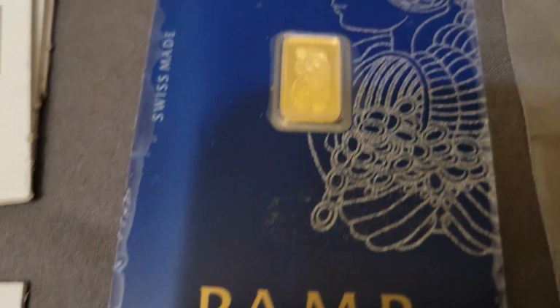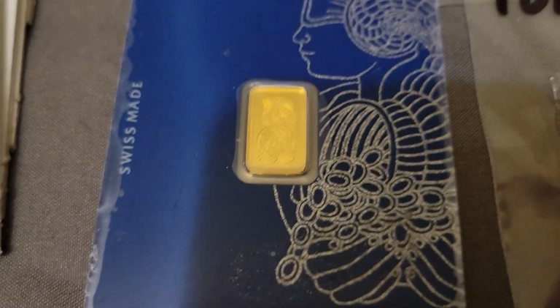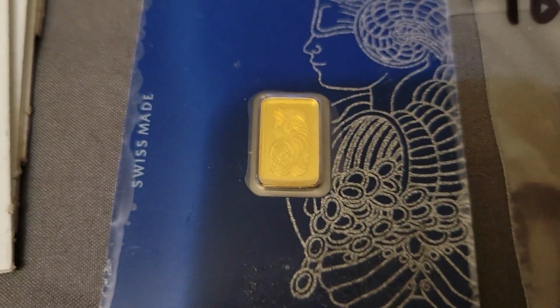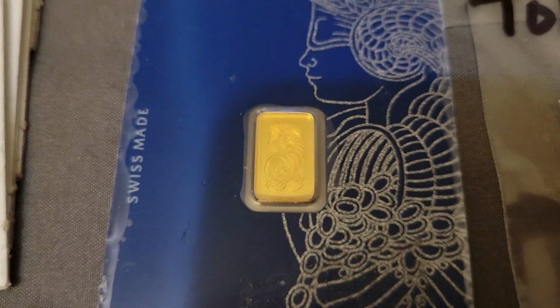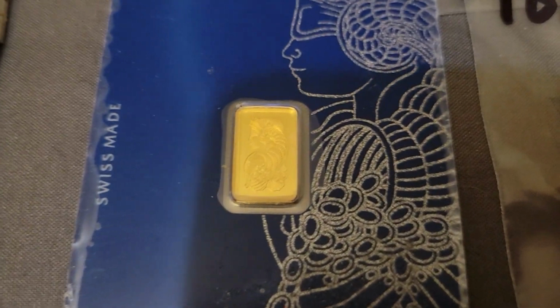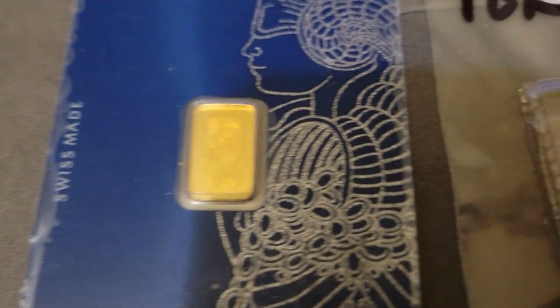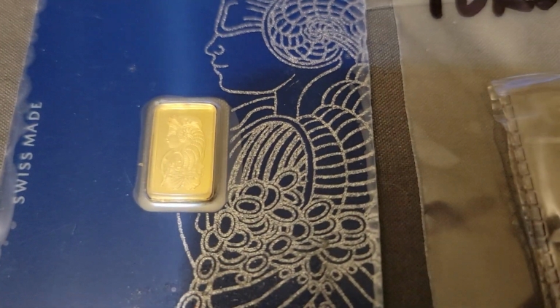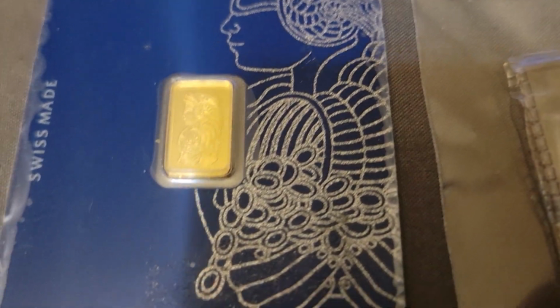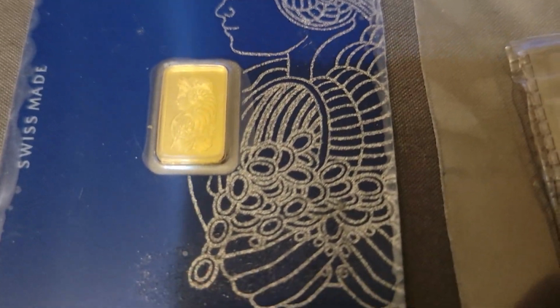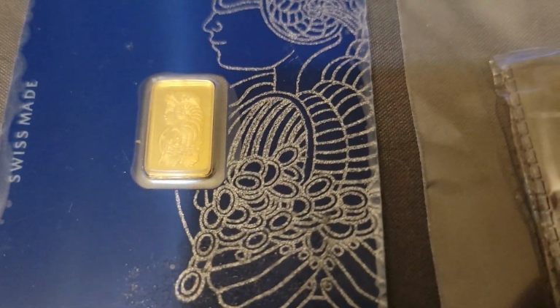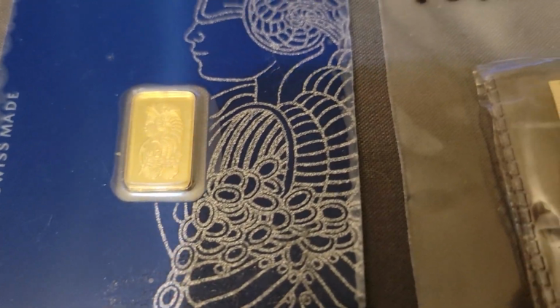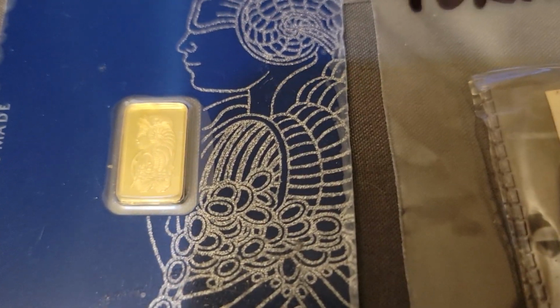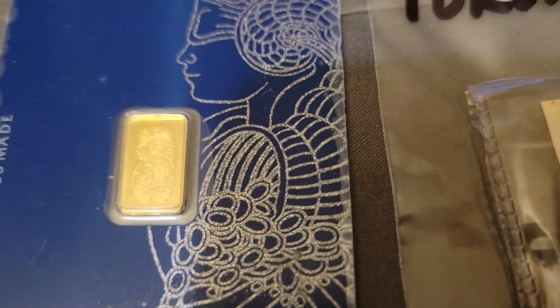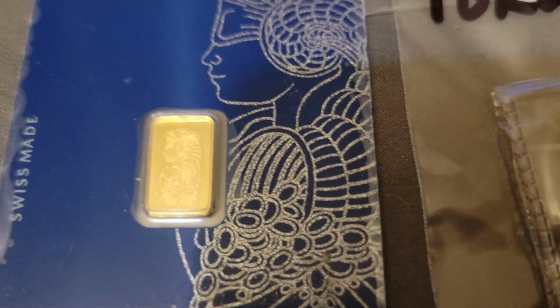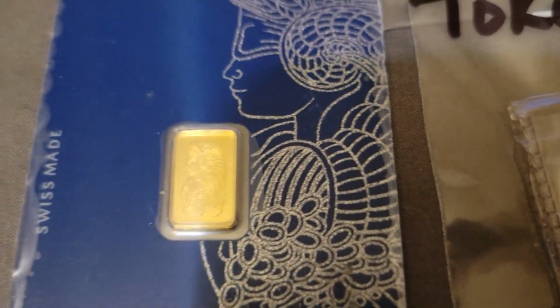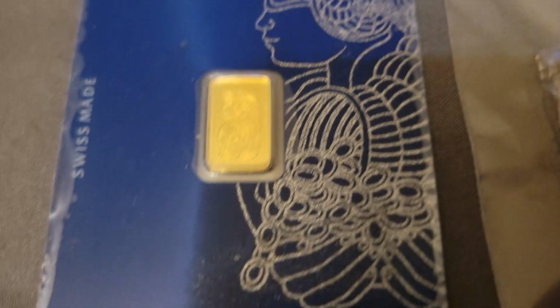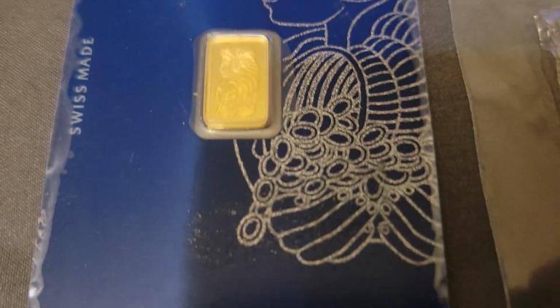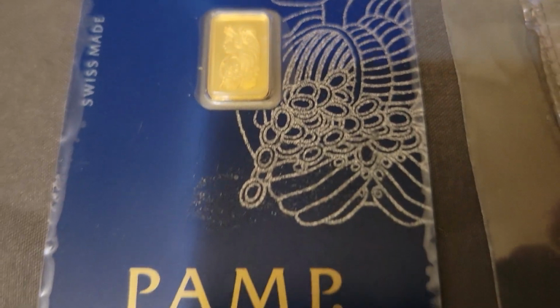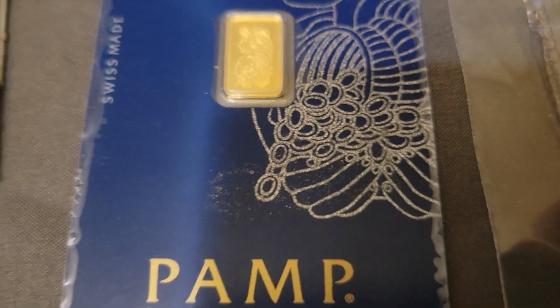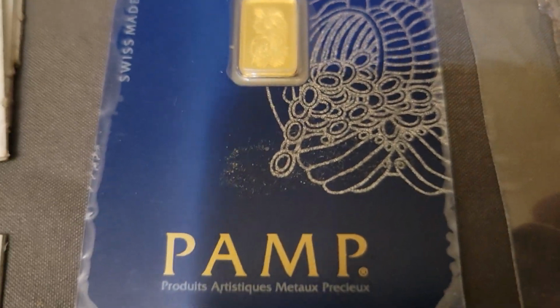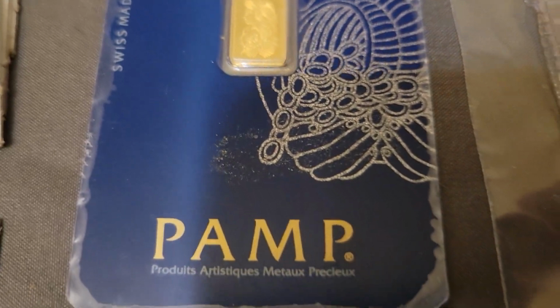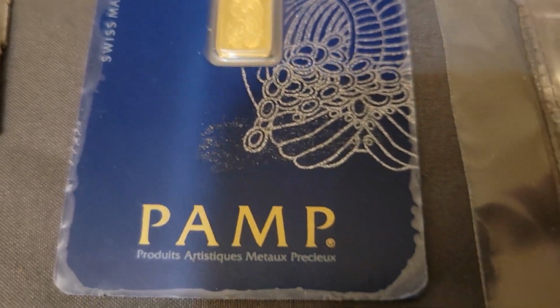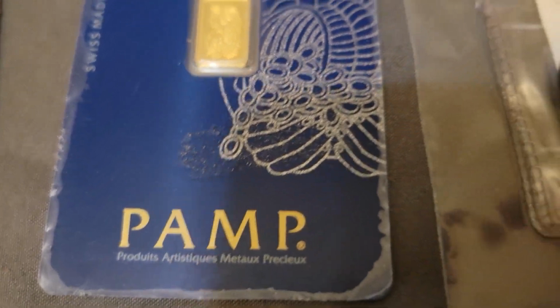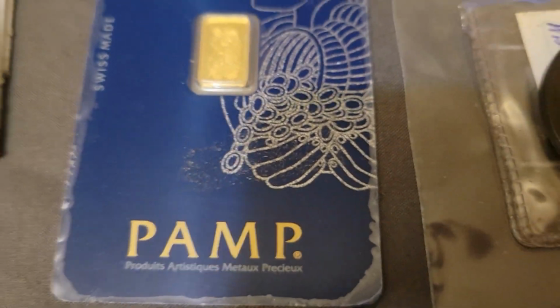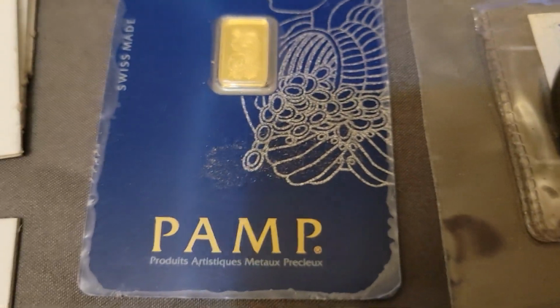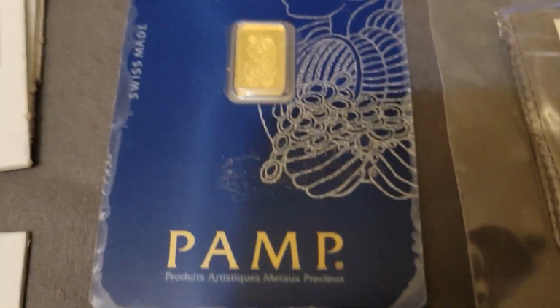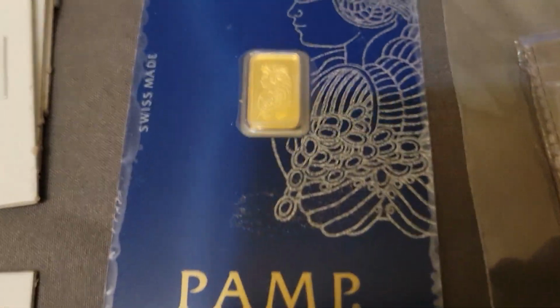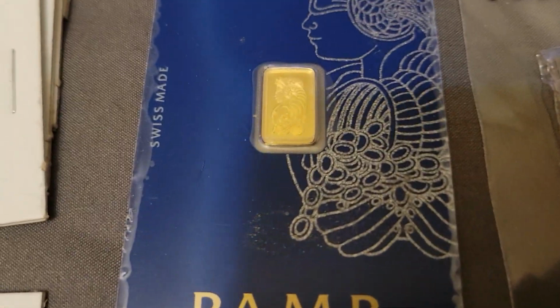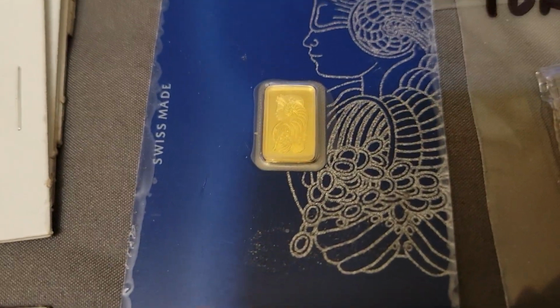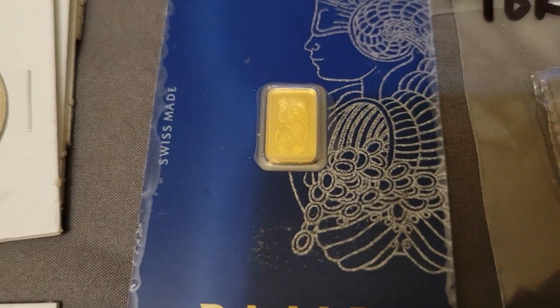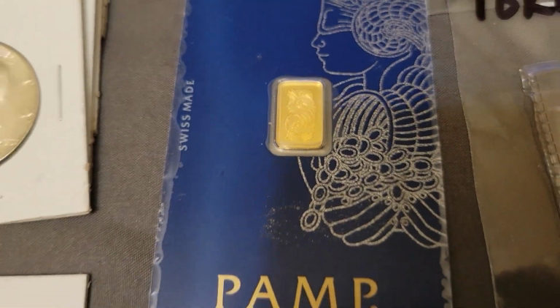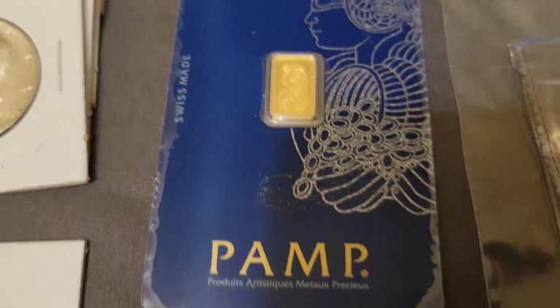We got a one-gram La Fortuna gold right there. Yes, that's right!